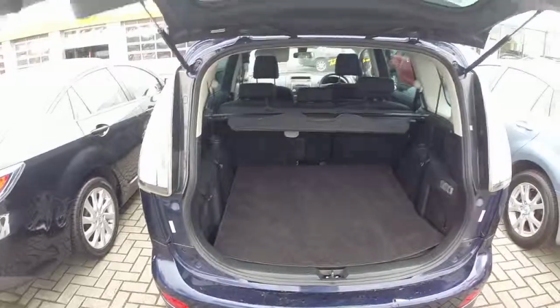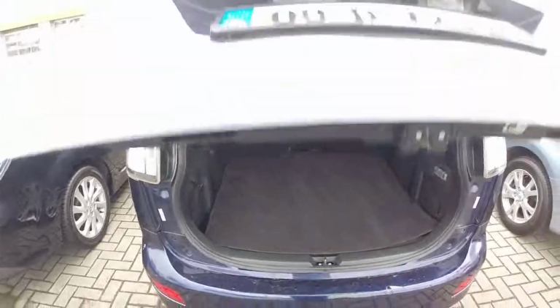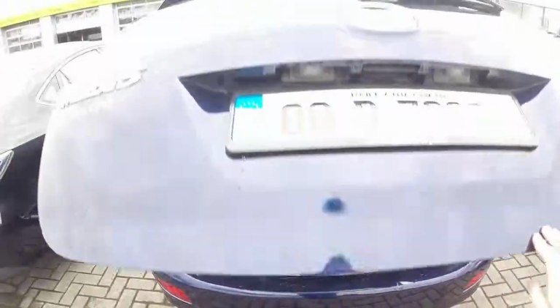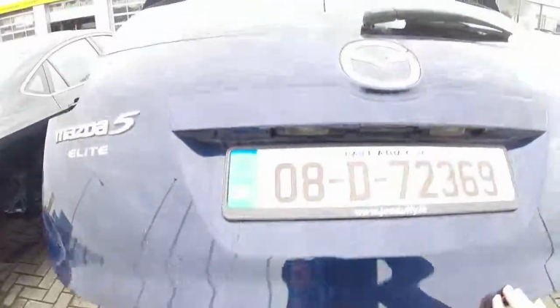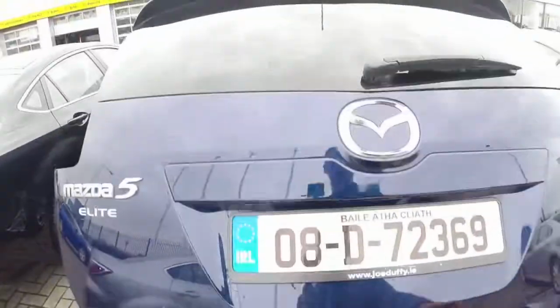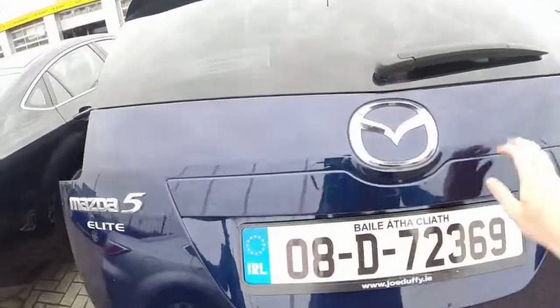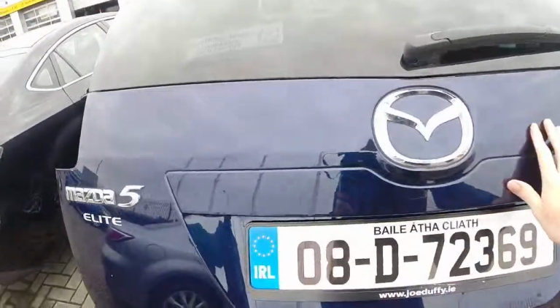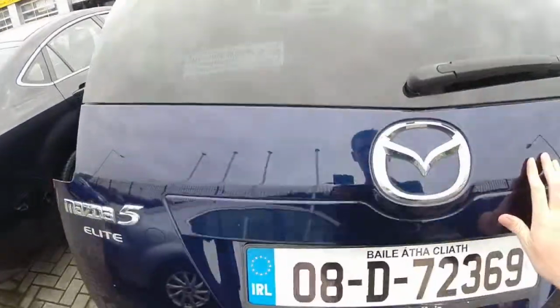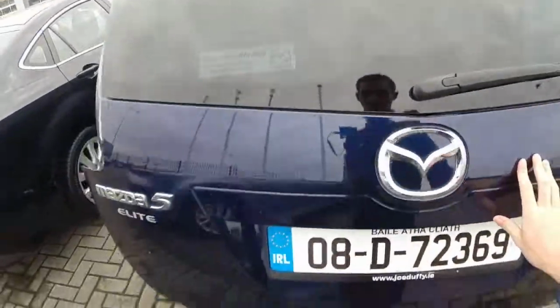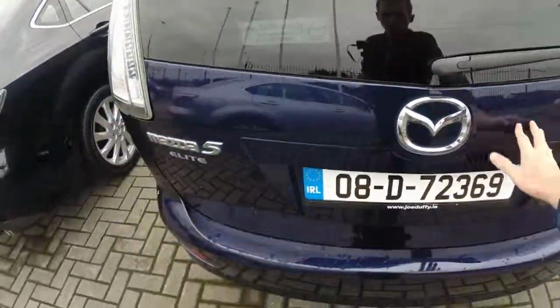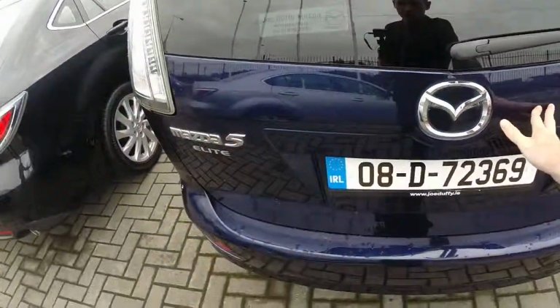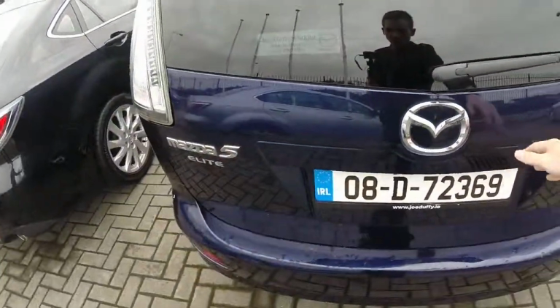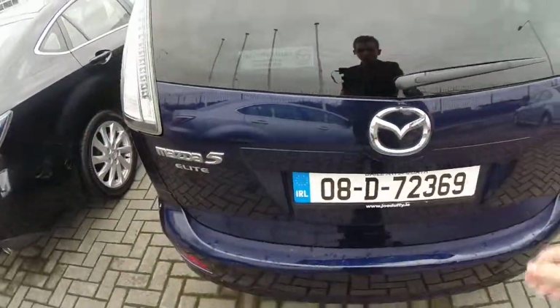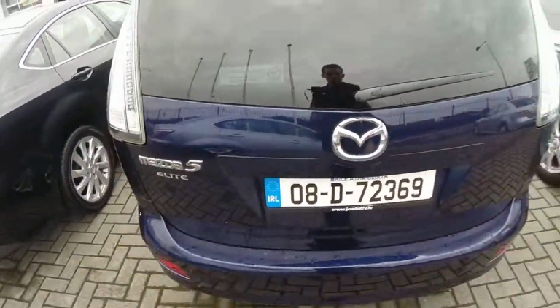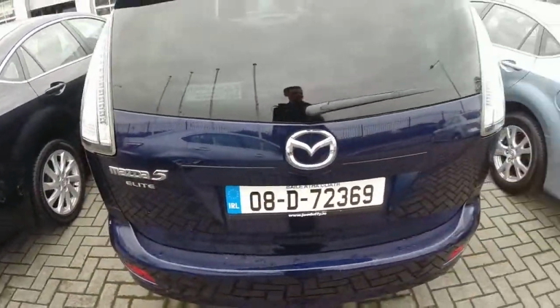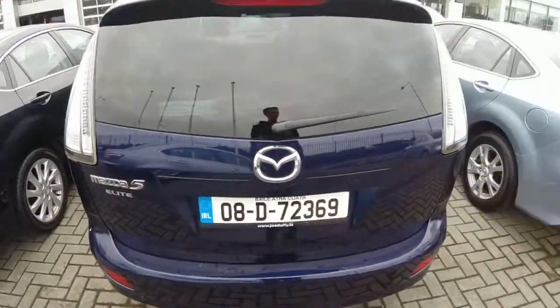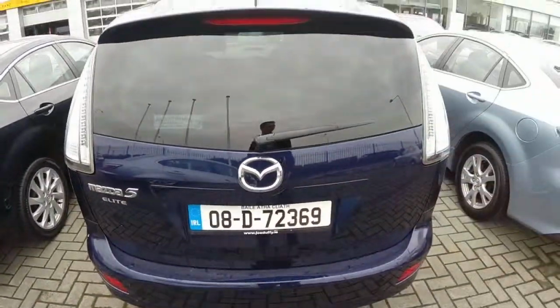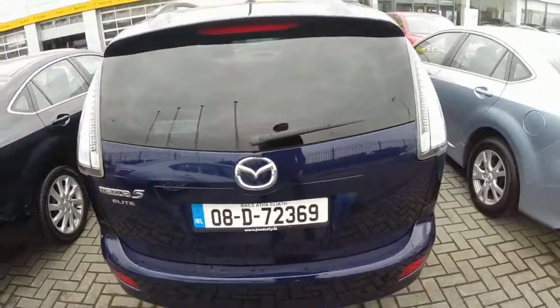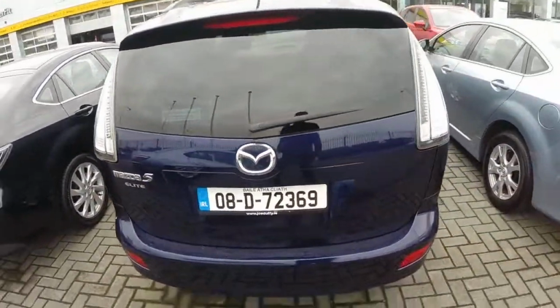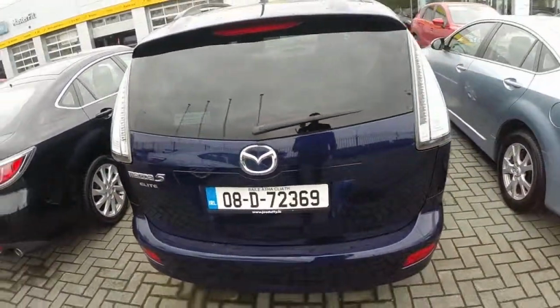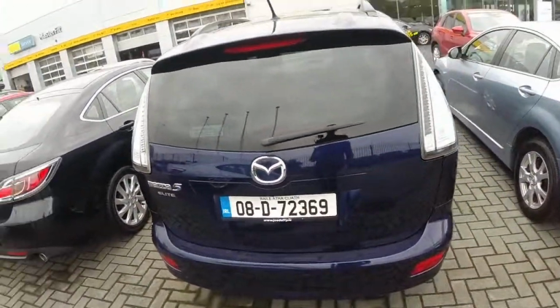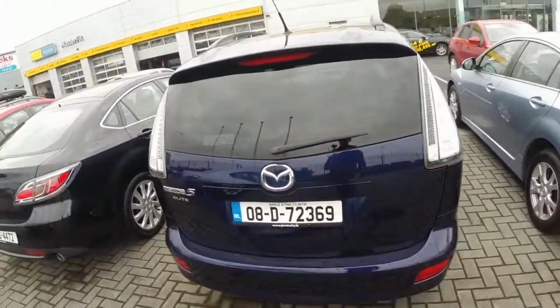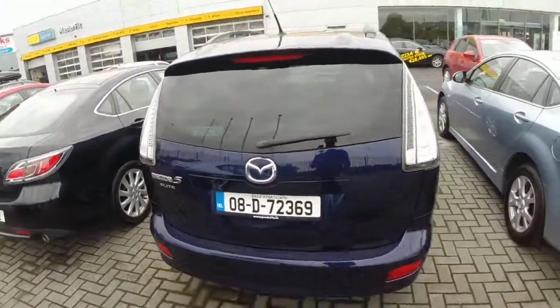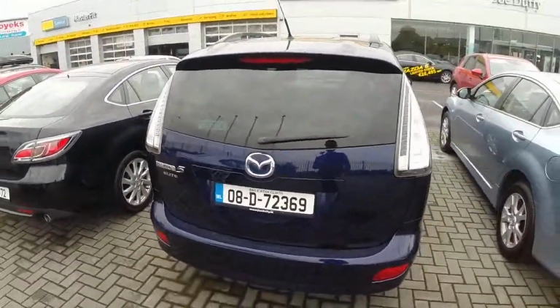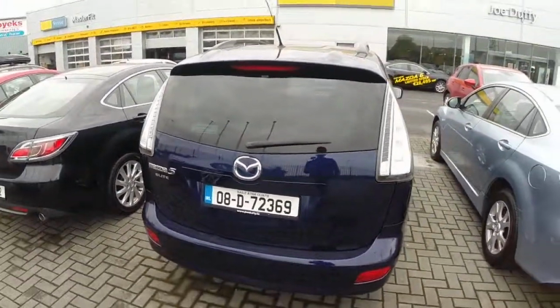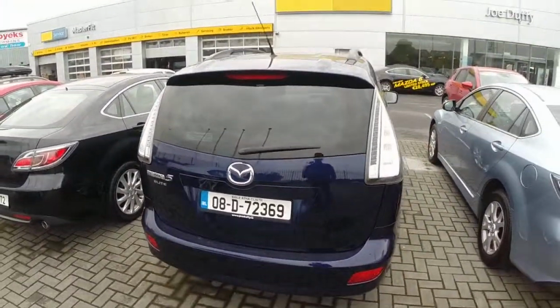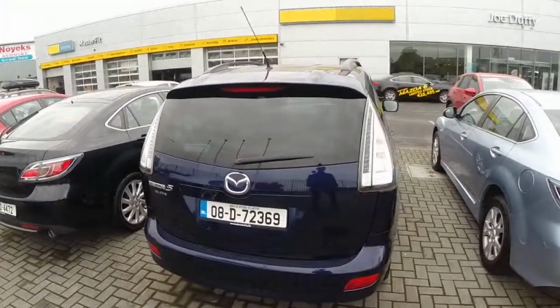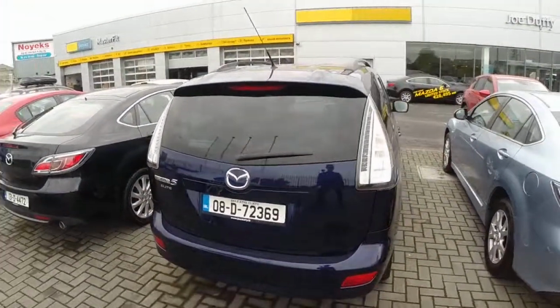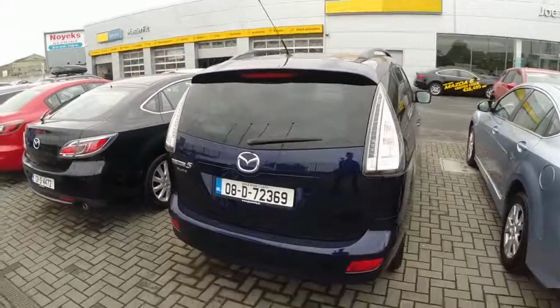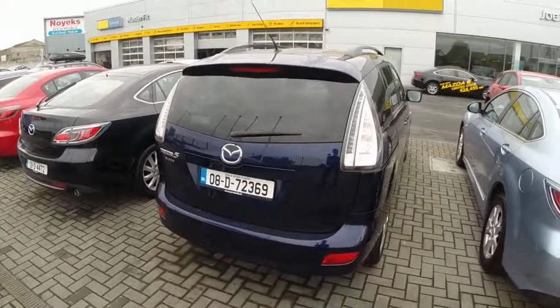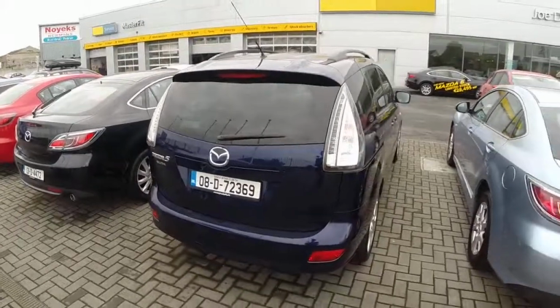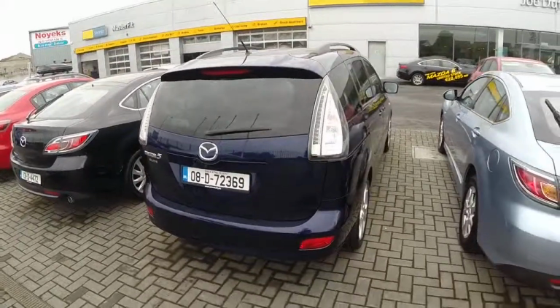All of our cars come with 1 year's fully comprehensive warranty and are fully serviced in our workshop.